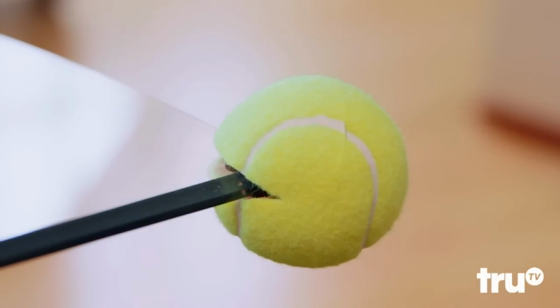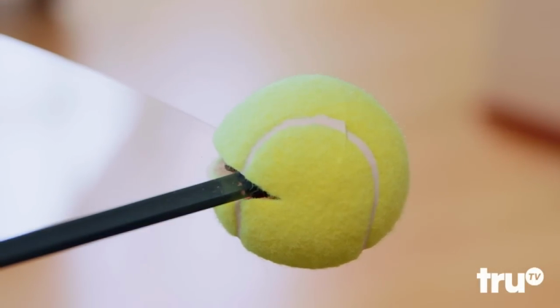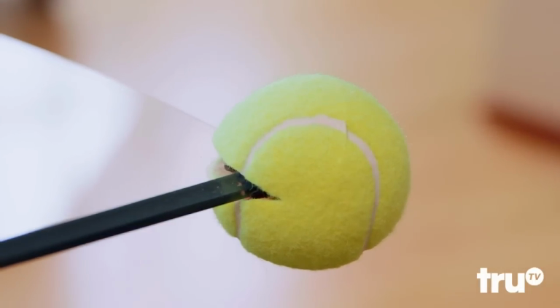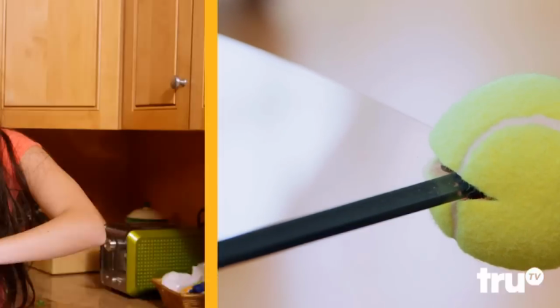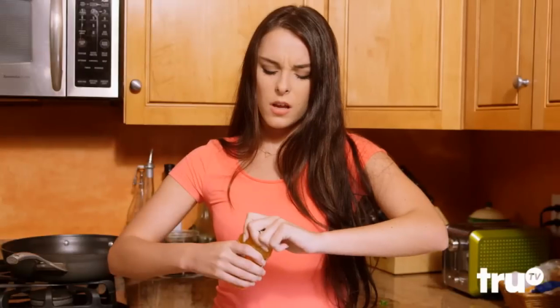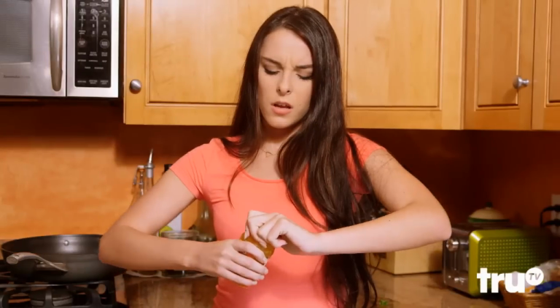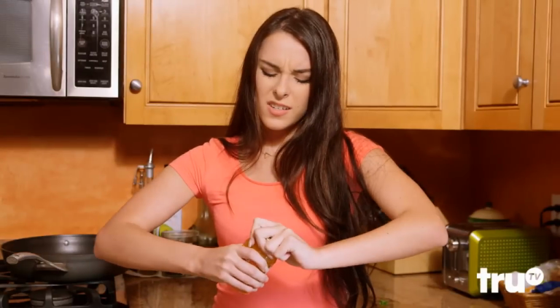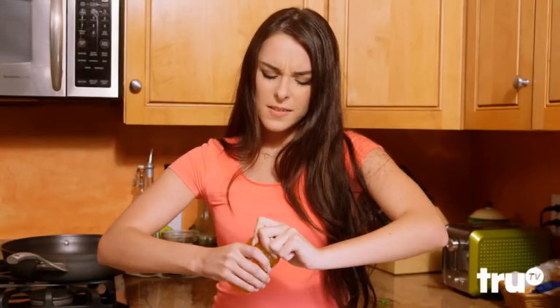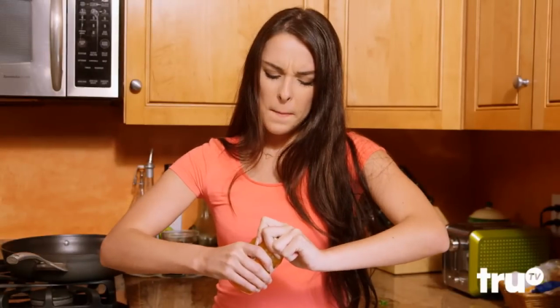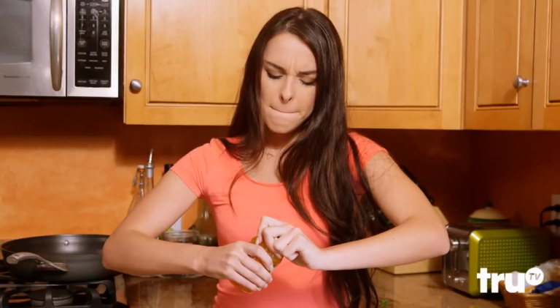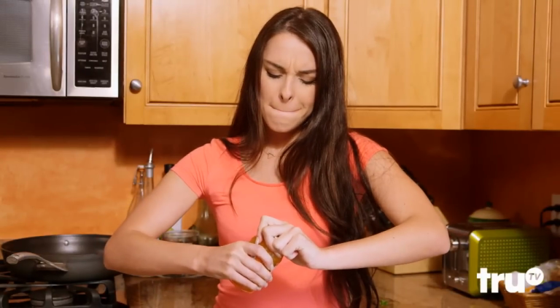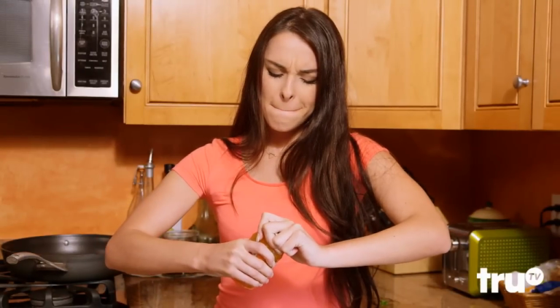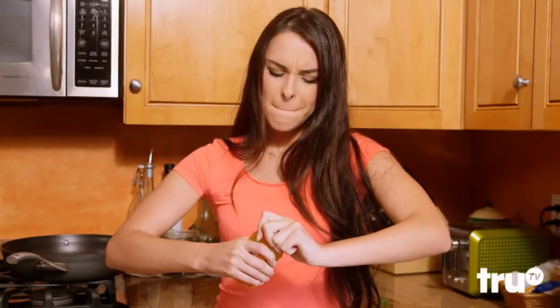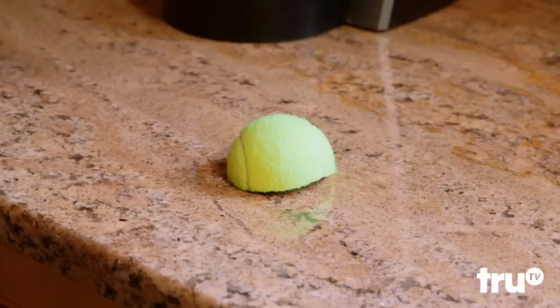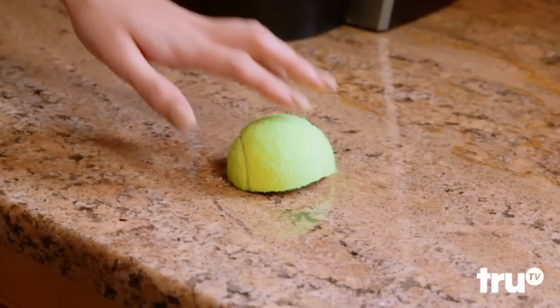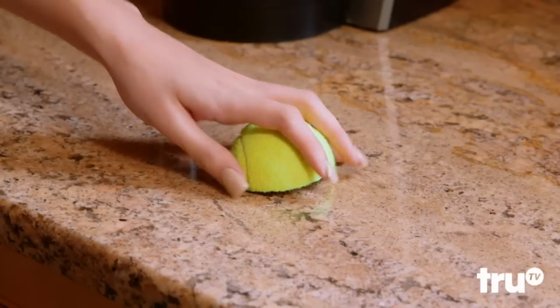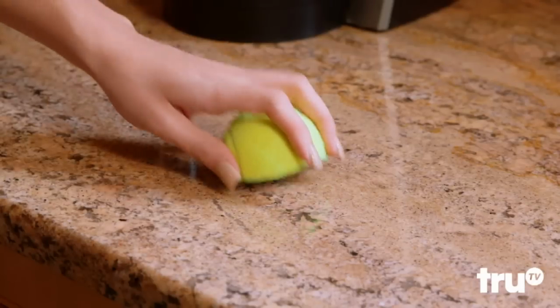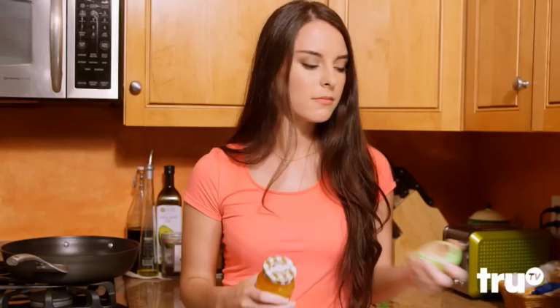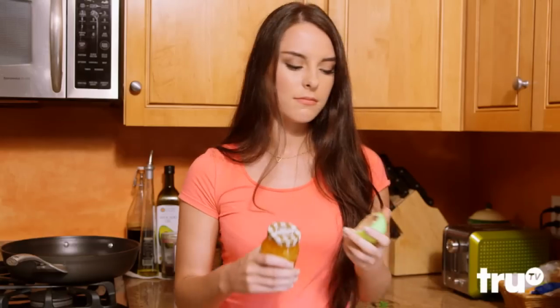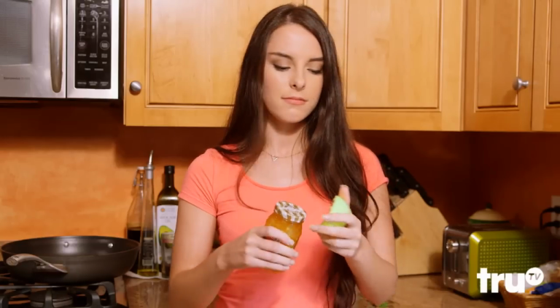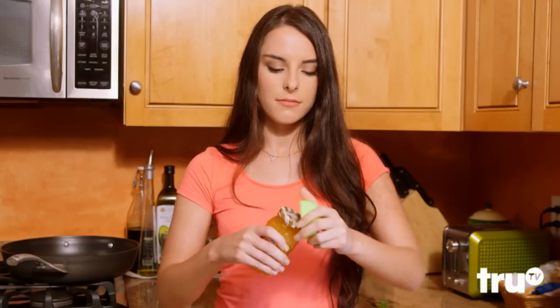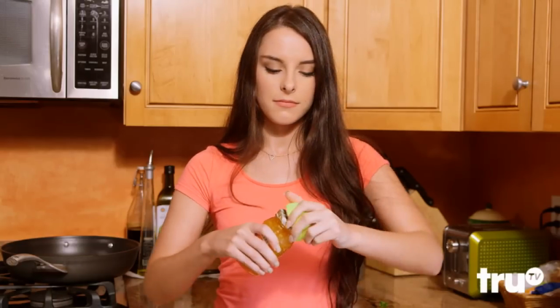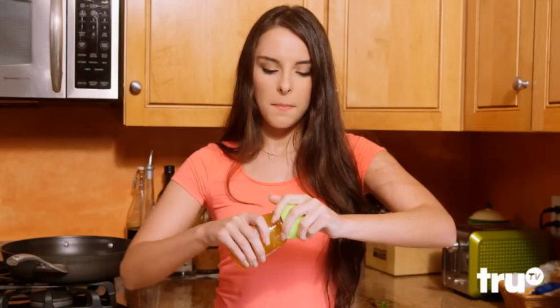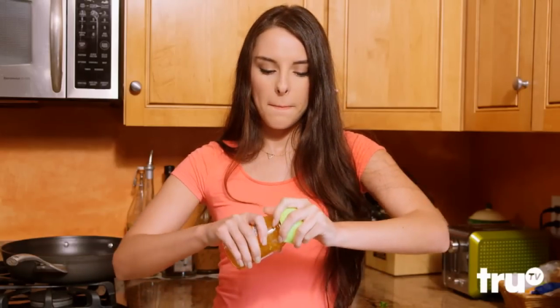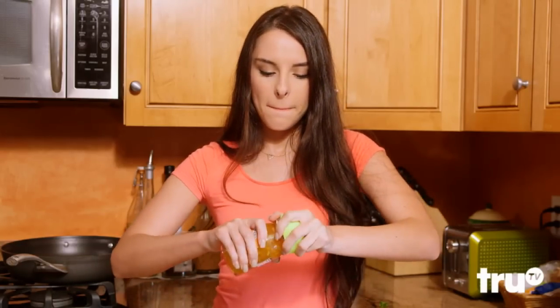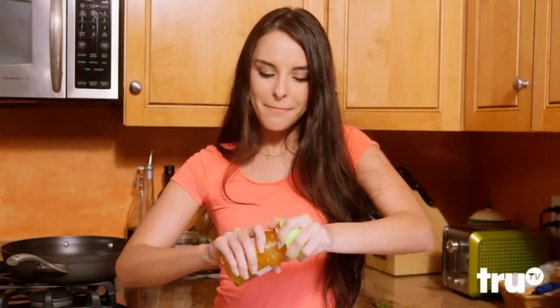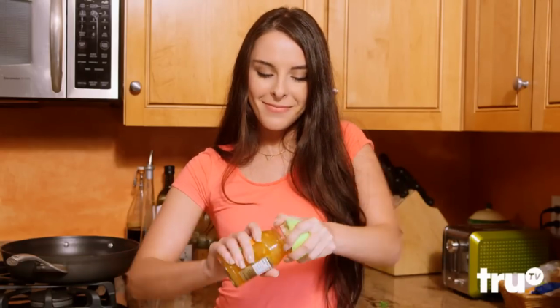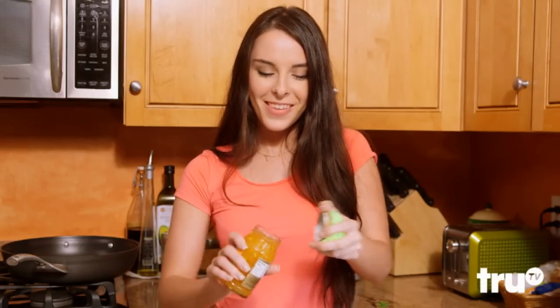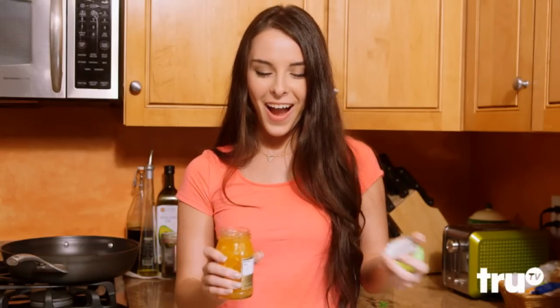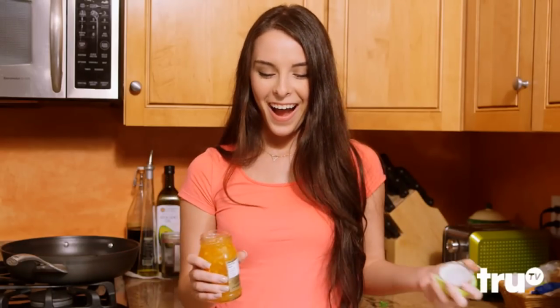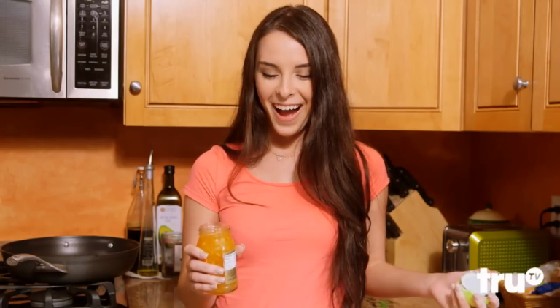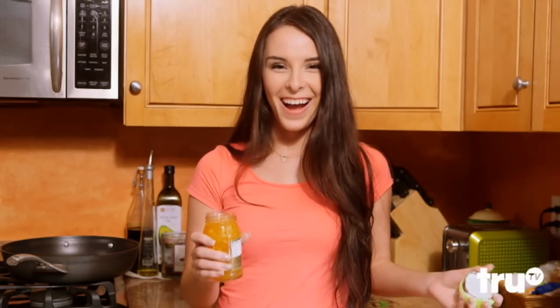All-star! Stop struggling with stuck jar lids. Use half a tennis ball to help pry them open like a champ.